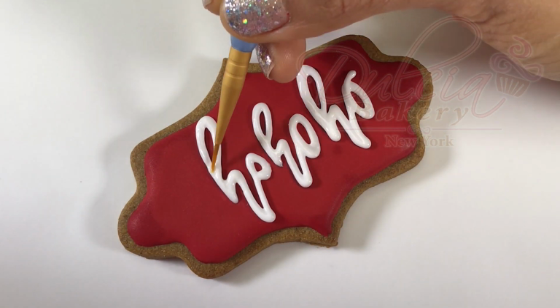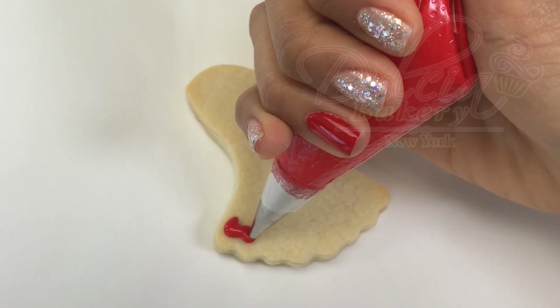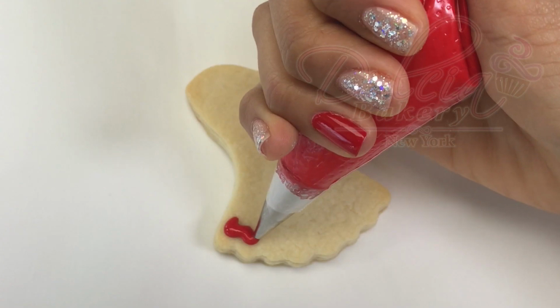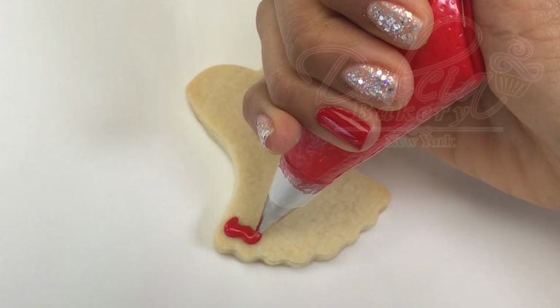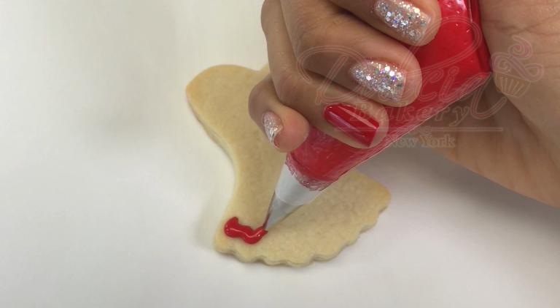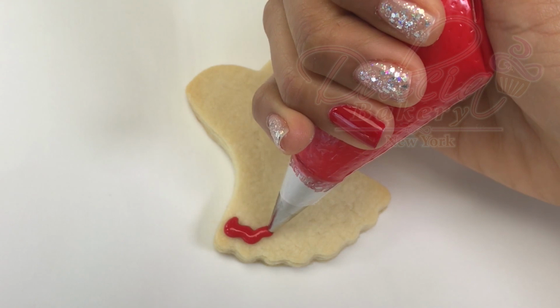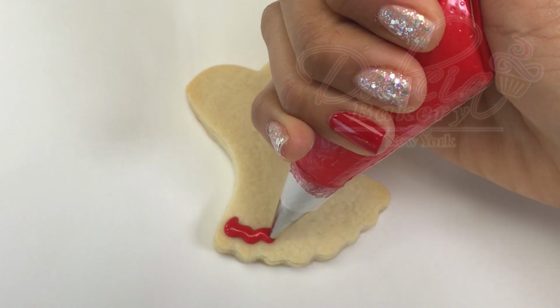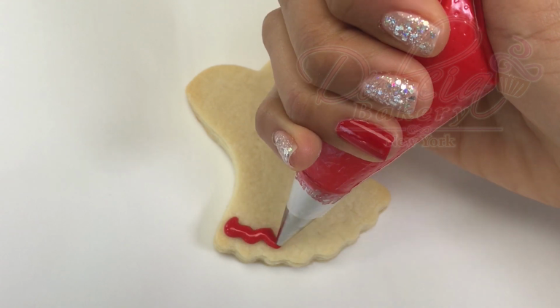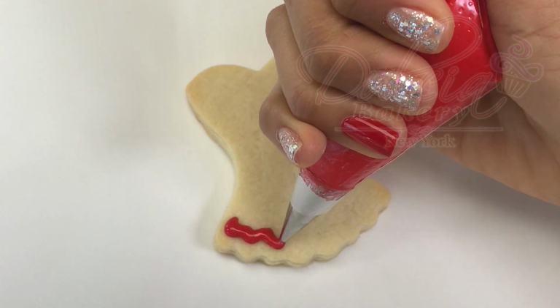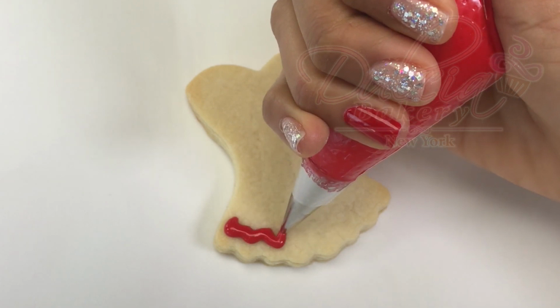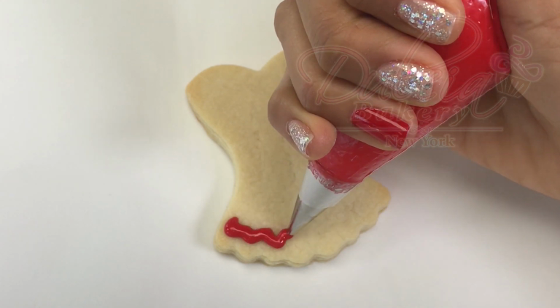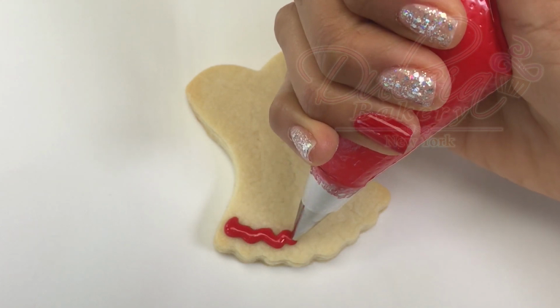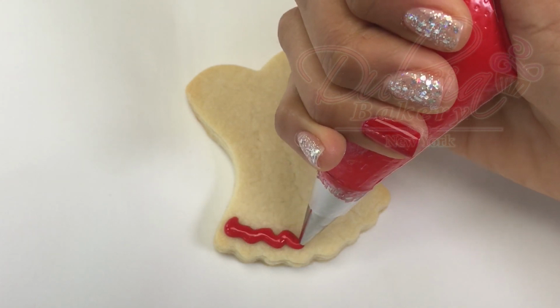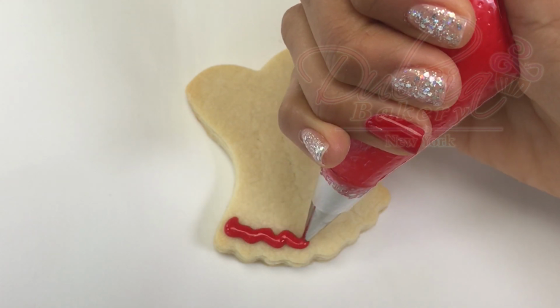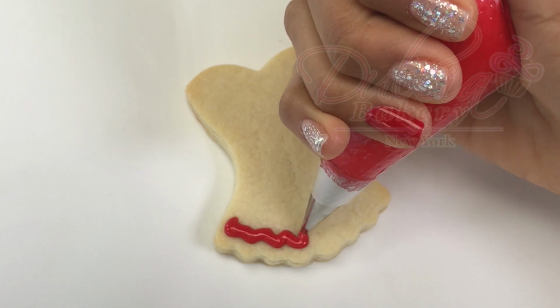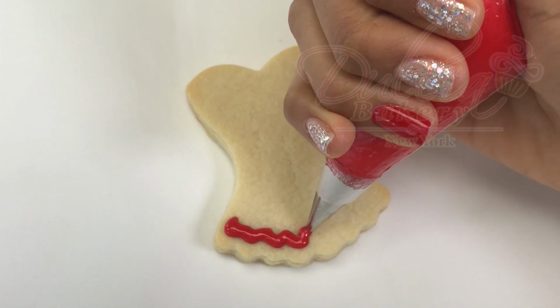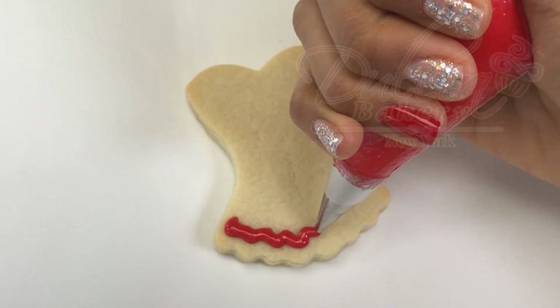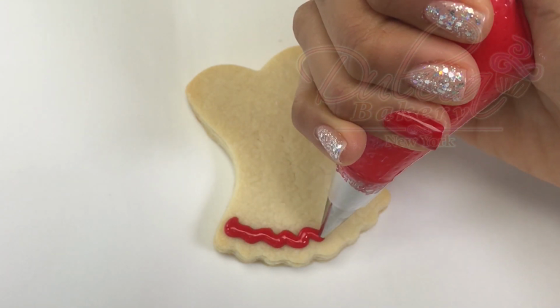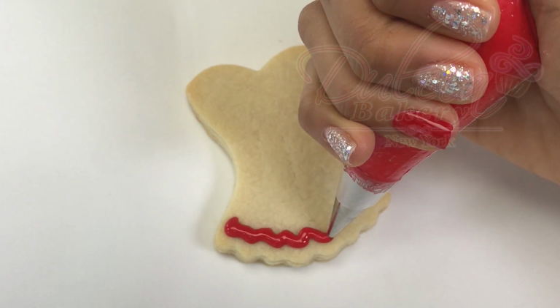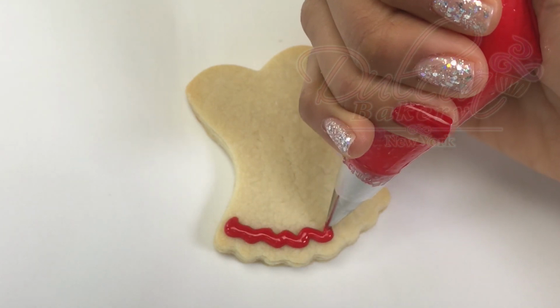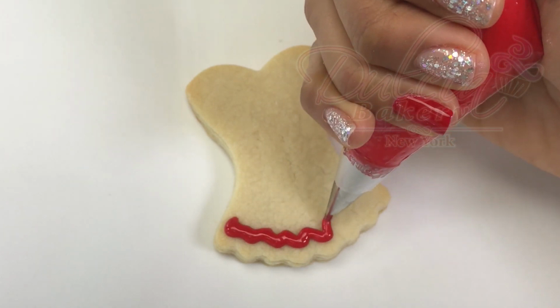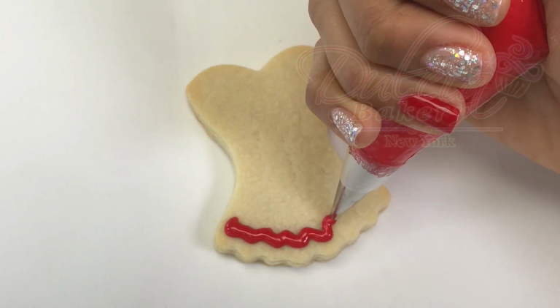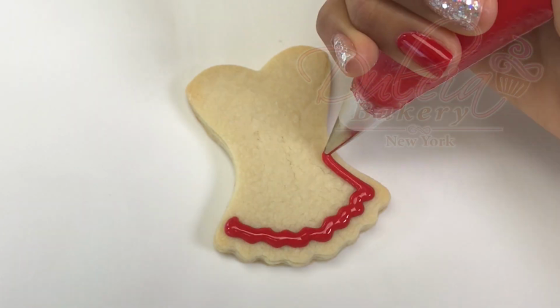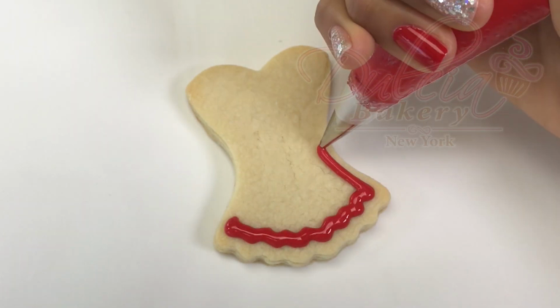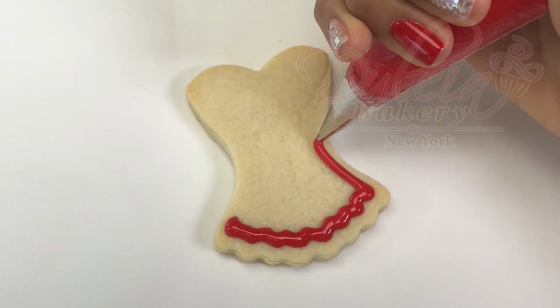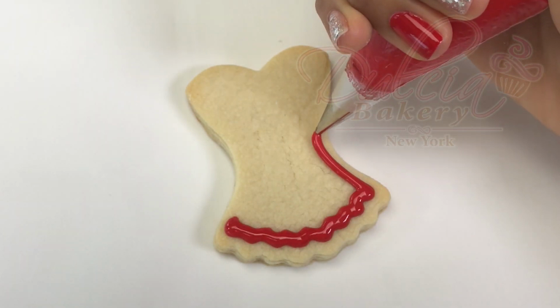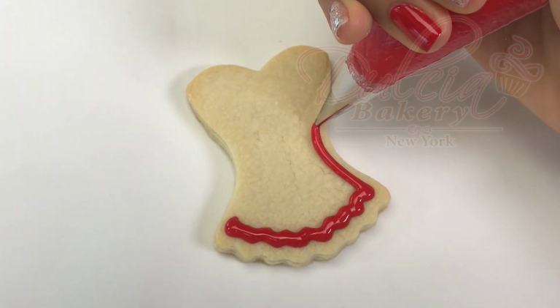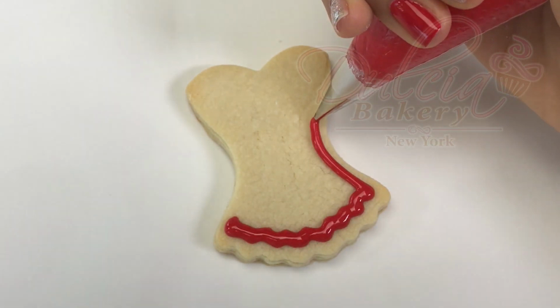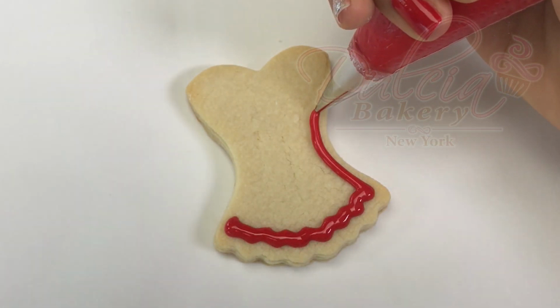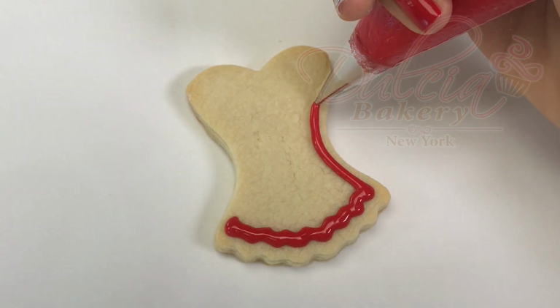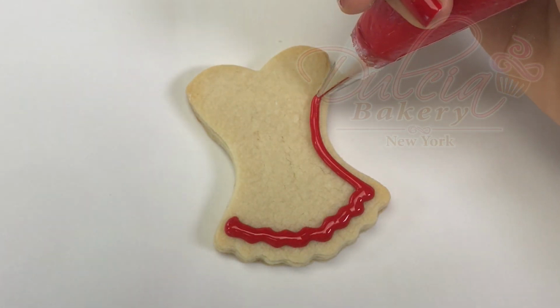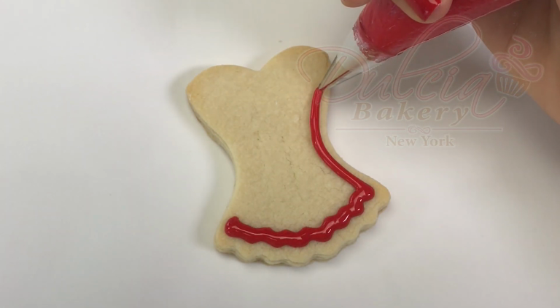Next, we are going to decorate the dress cookie, and for that you can use the same red icing.